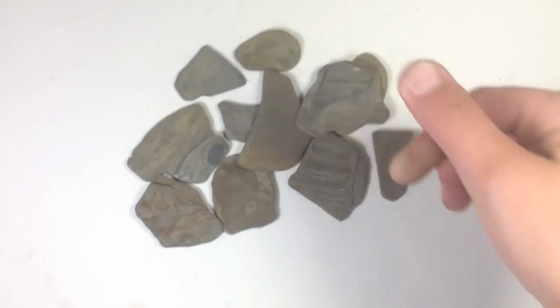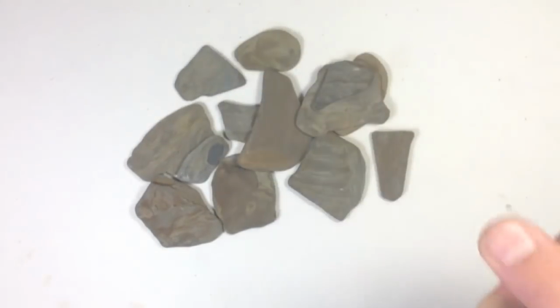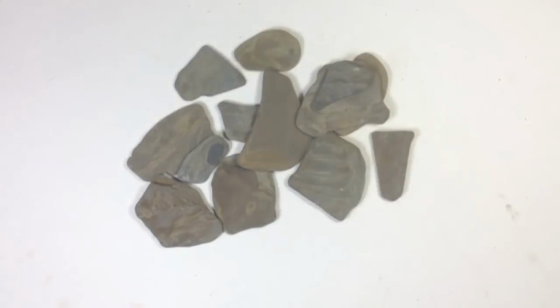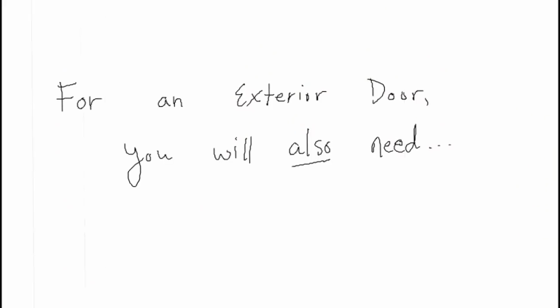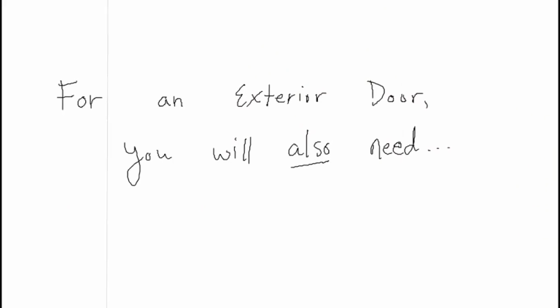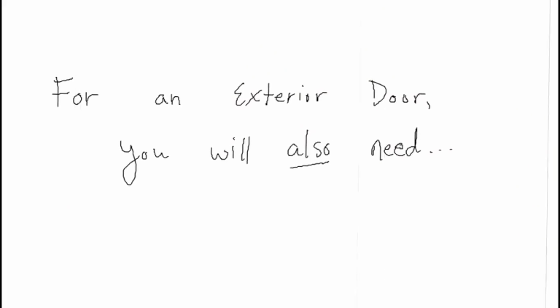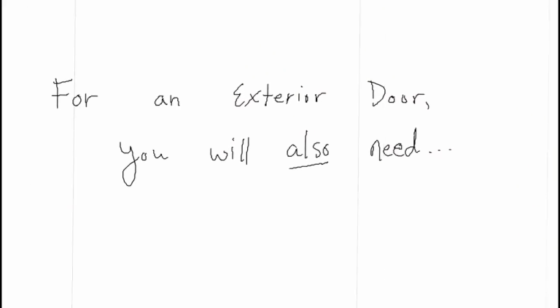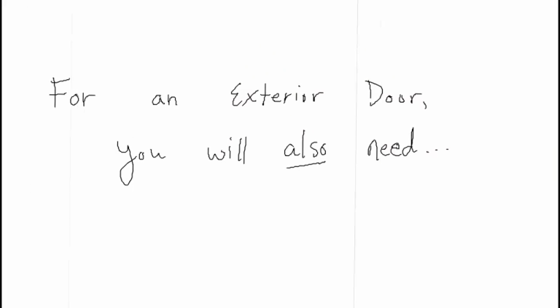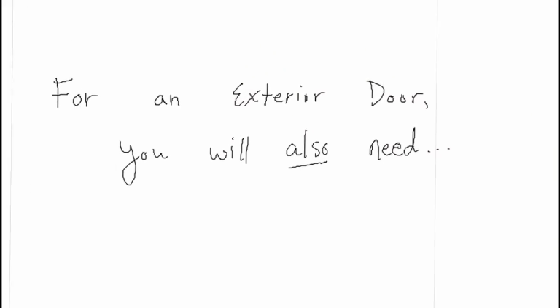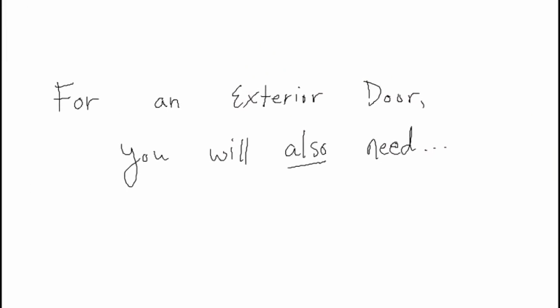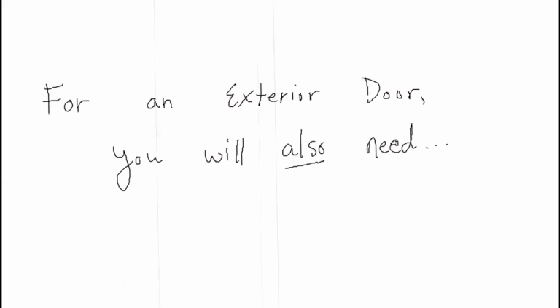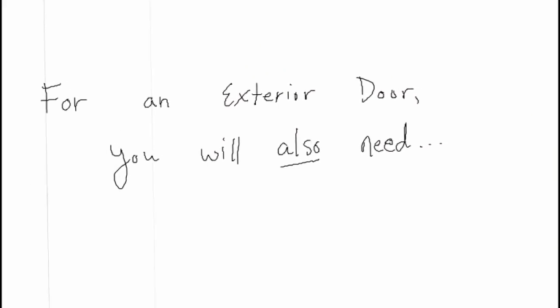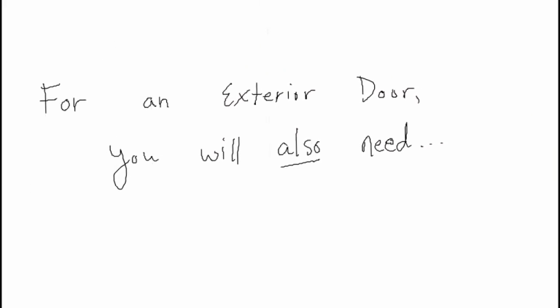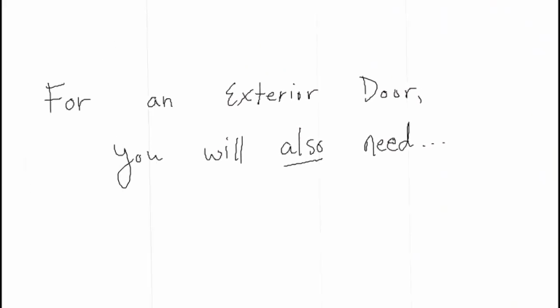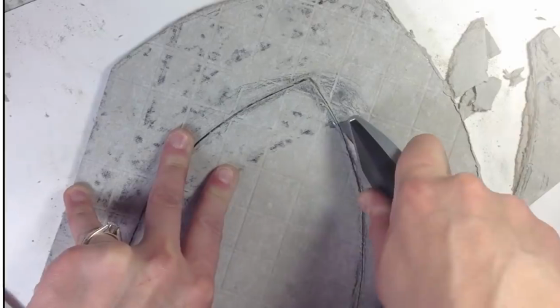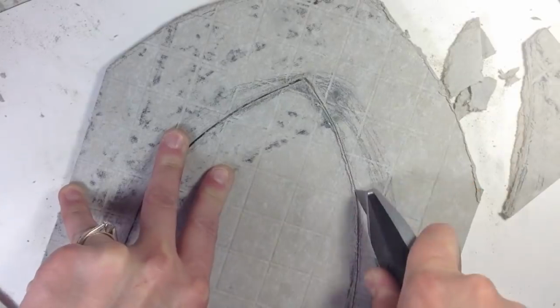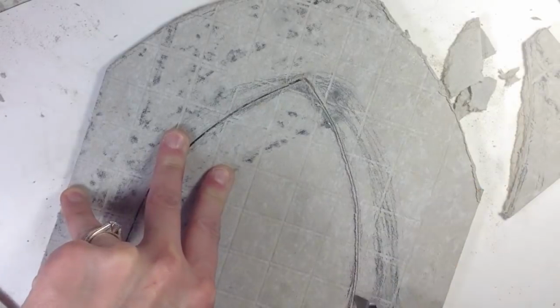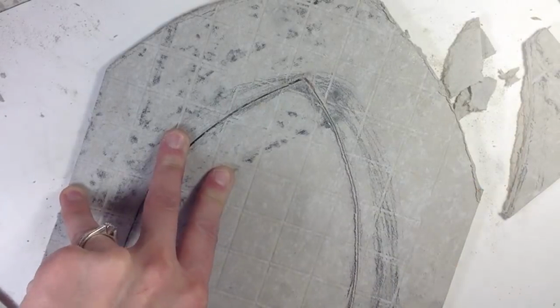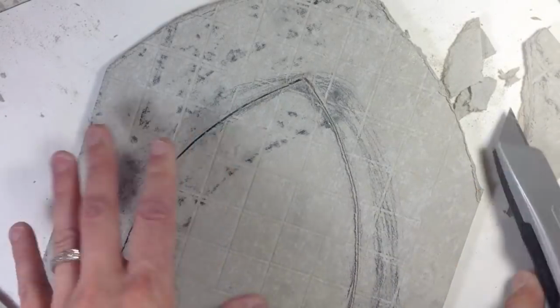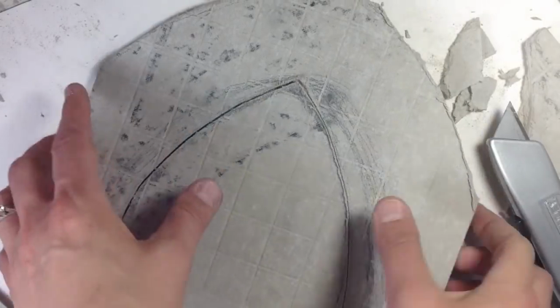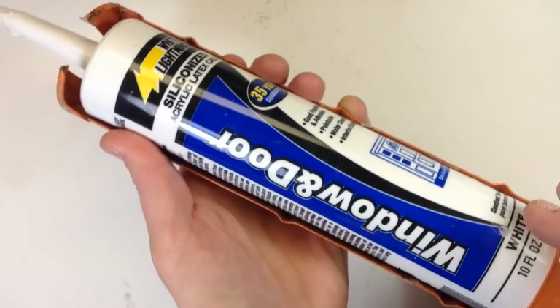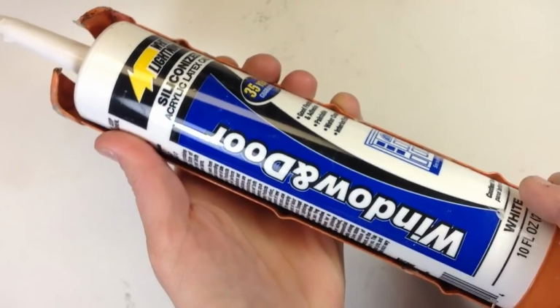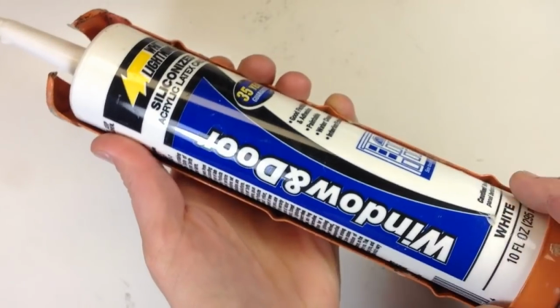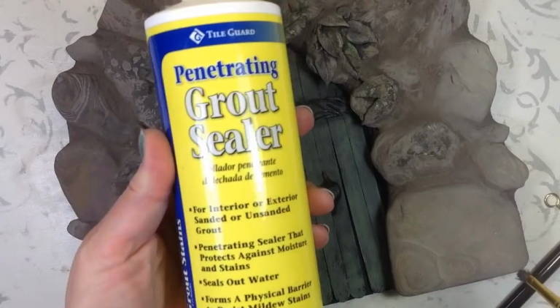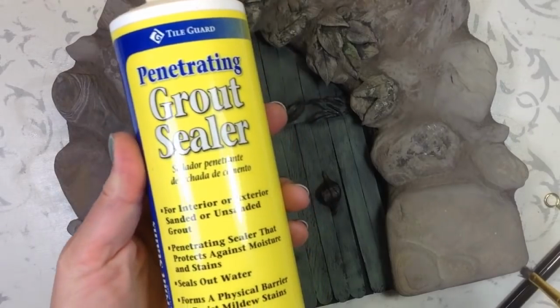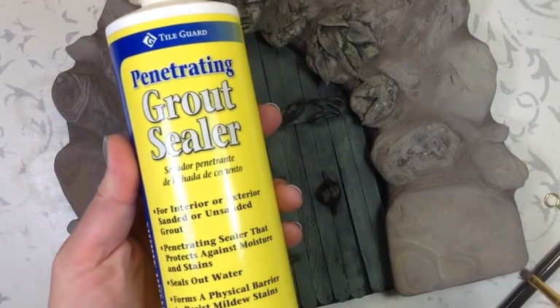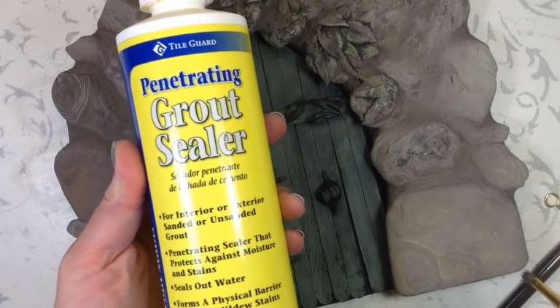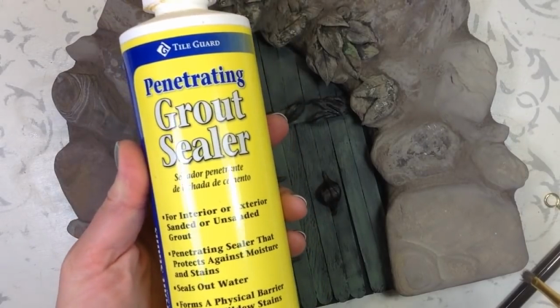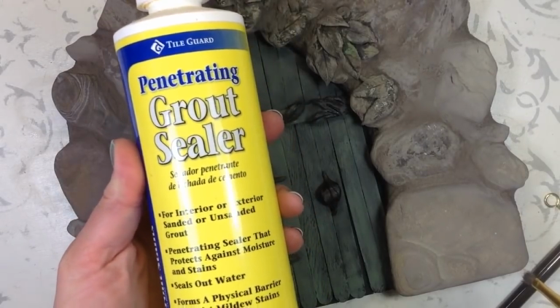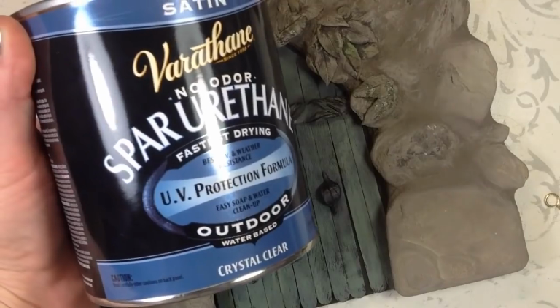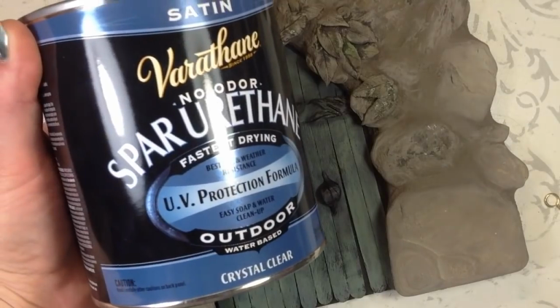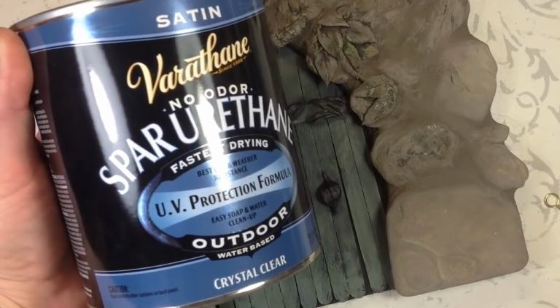For an exterior door, you'll also need cement board, caulk, grout sealer, and varathane.